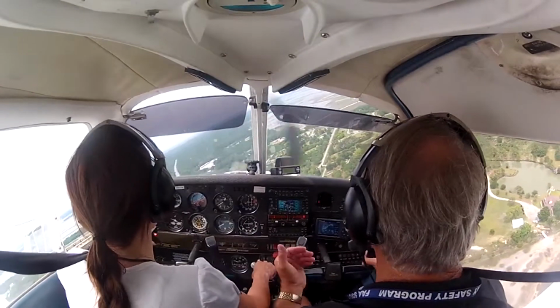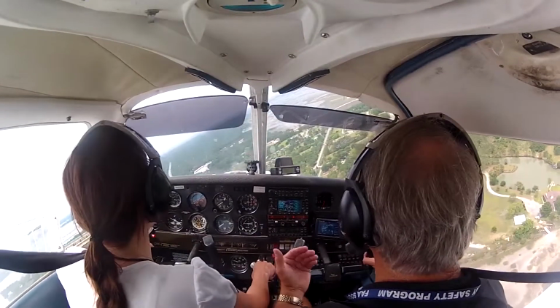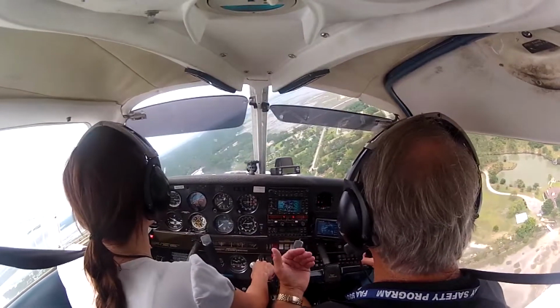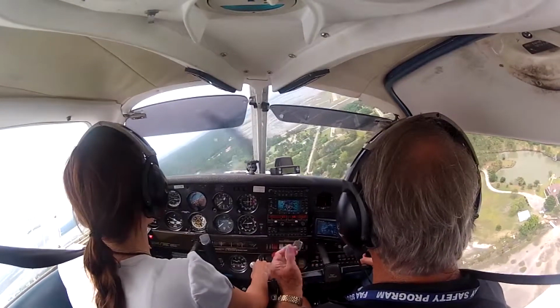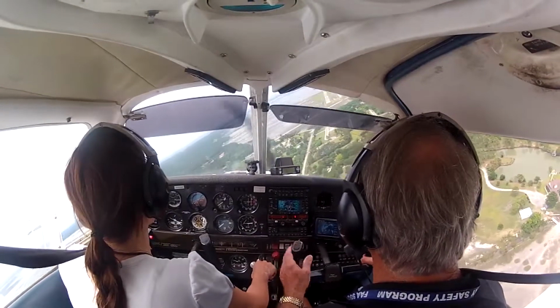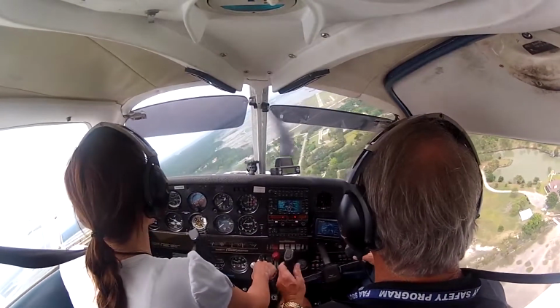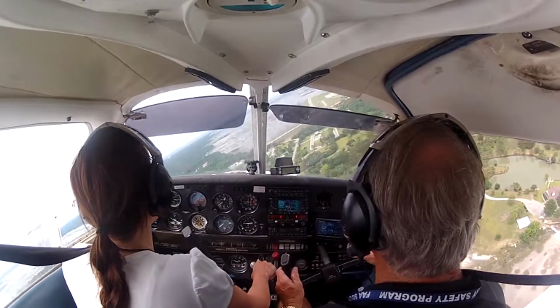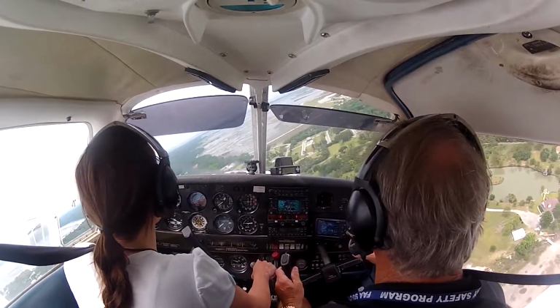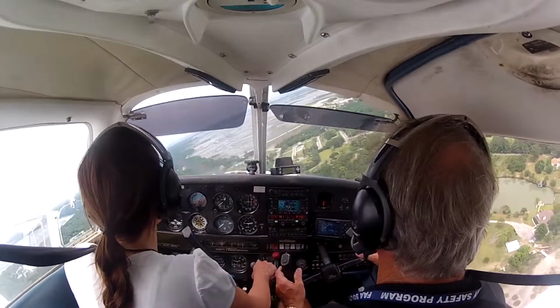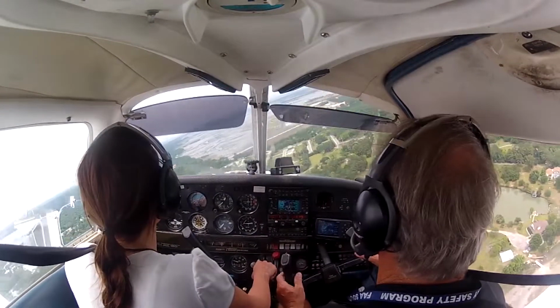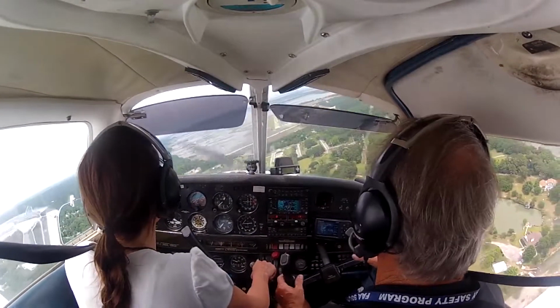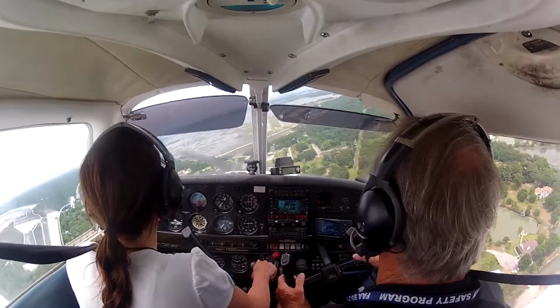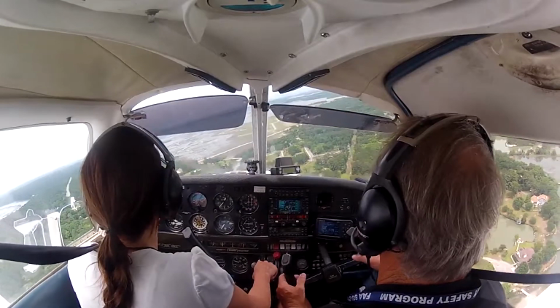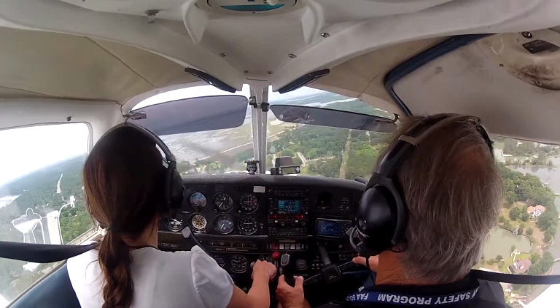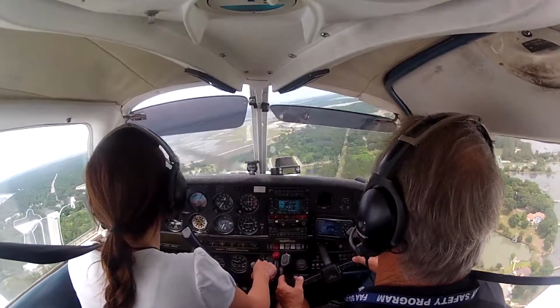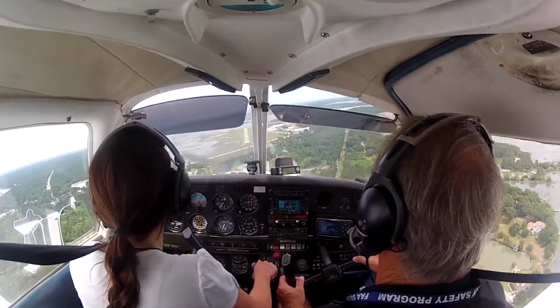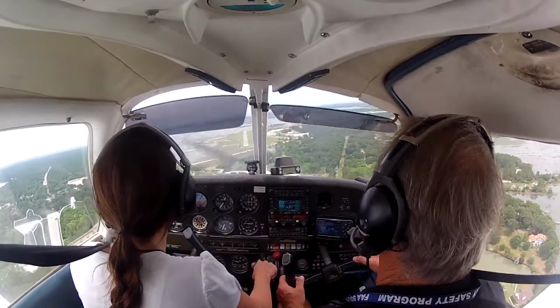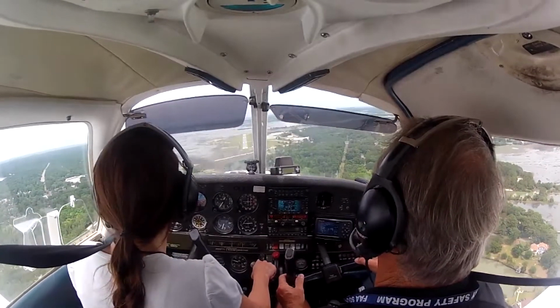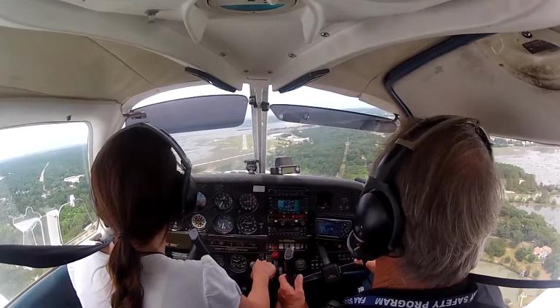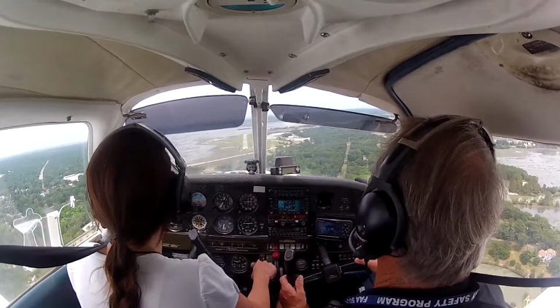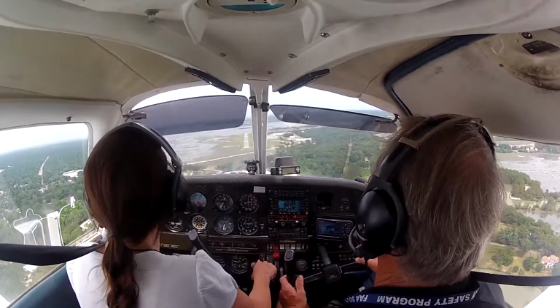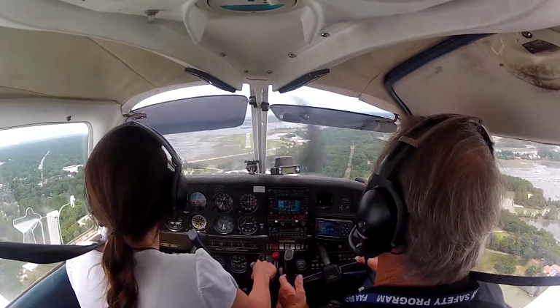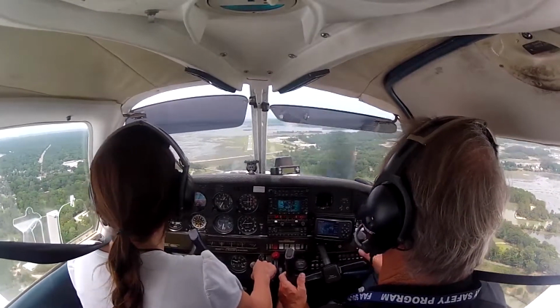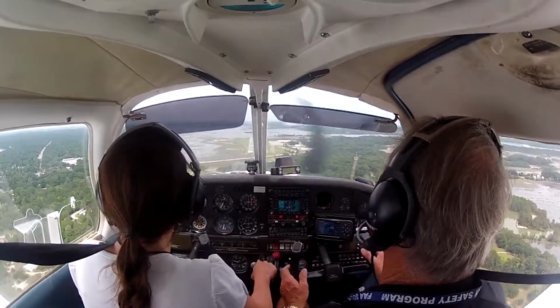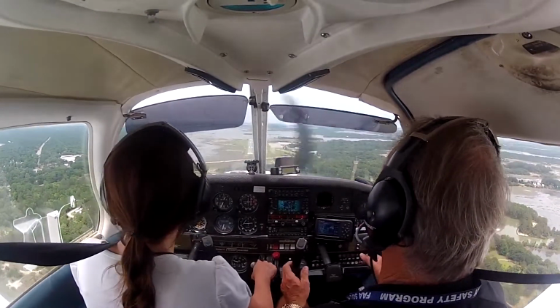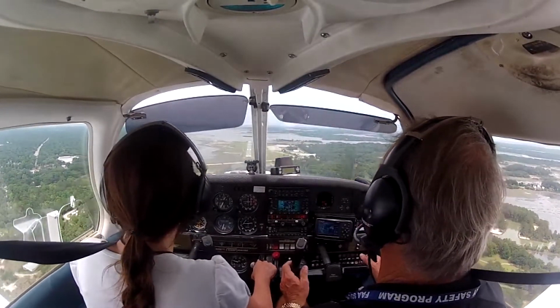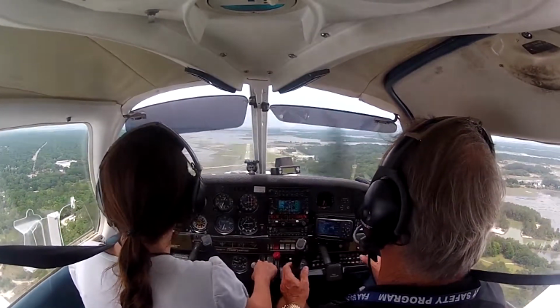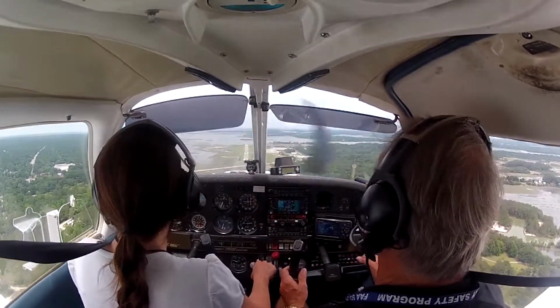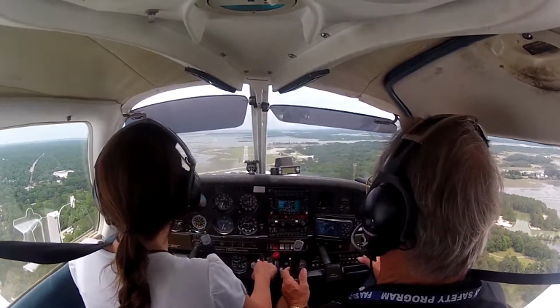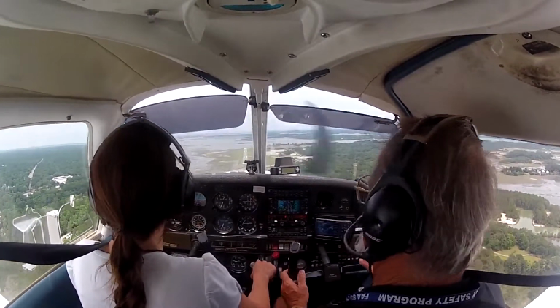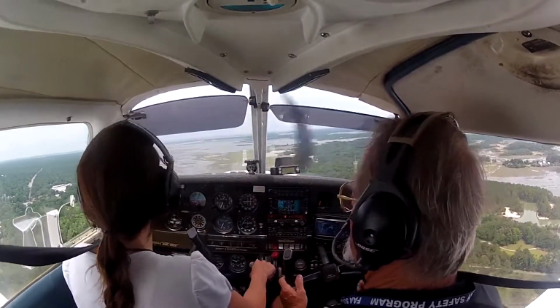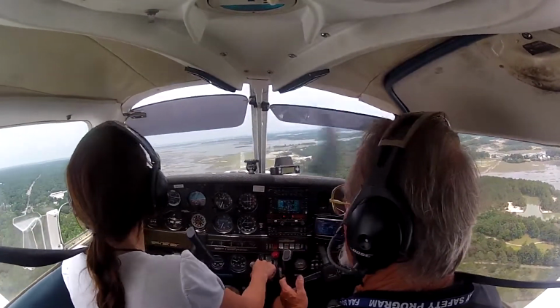Pitch up. This could be a judgment call.